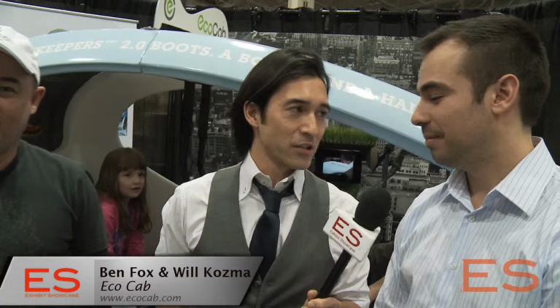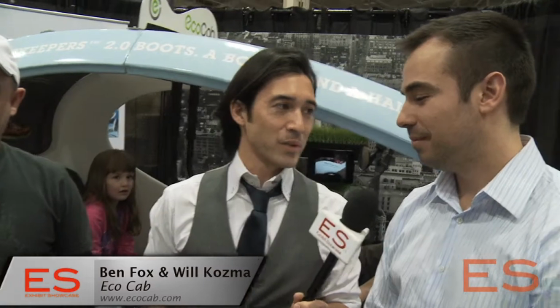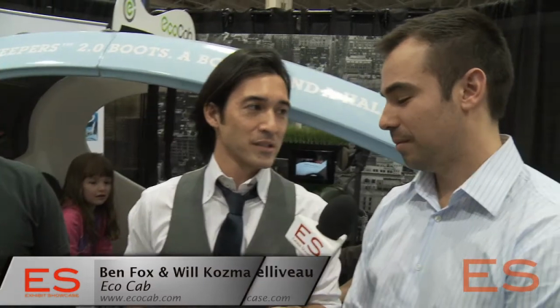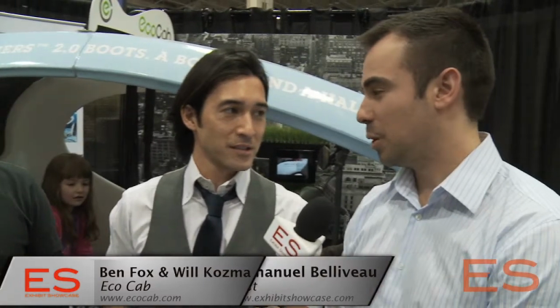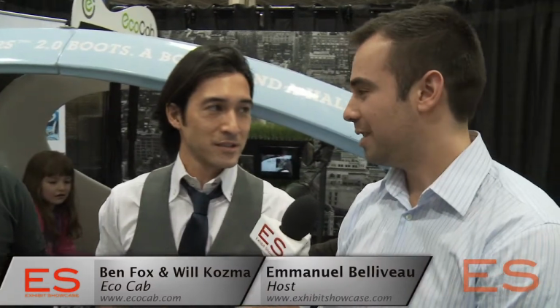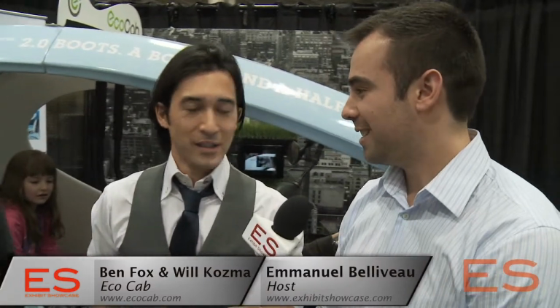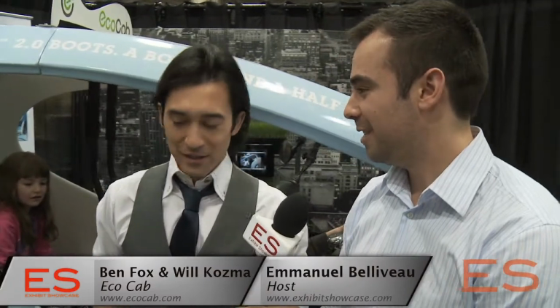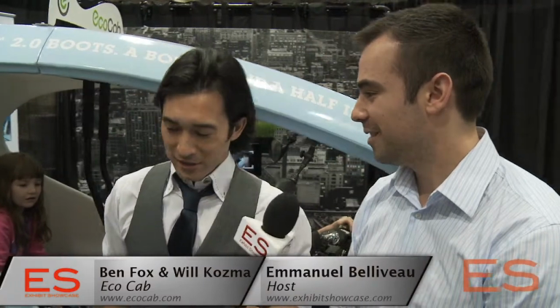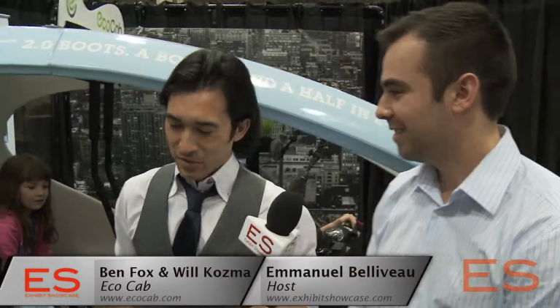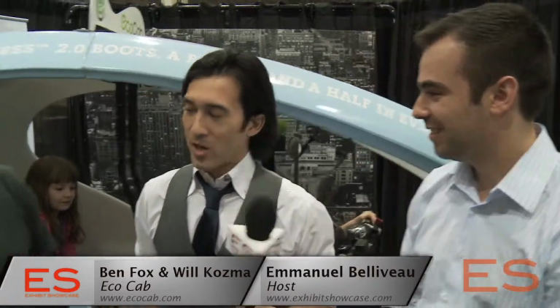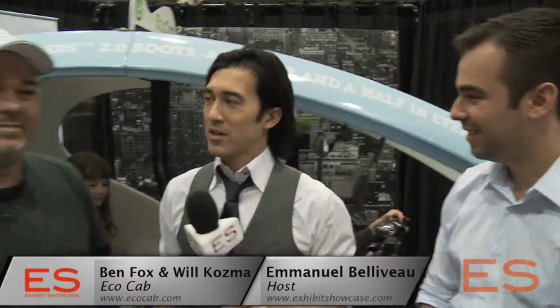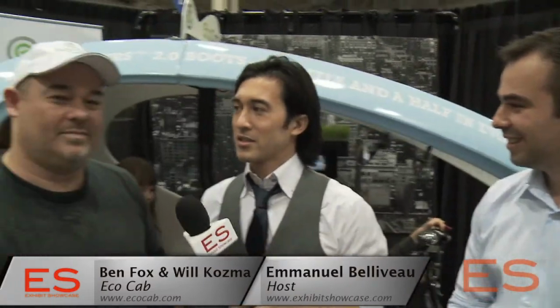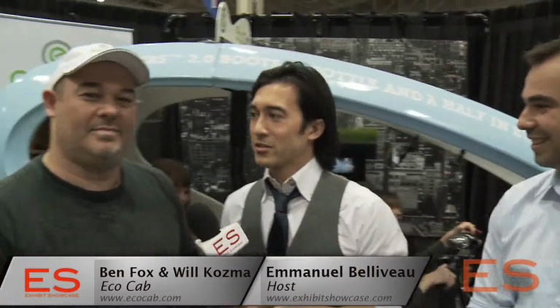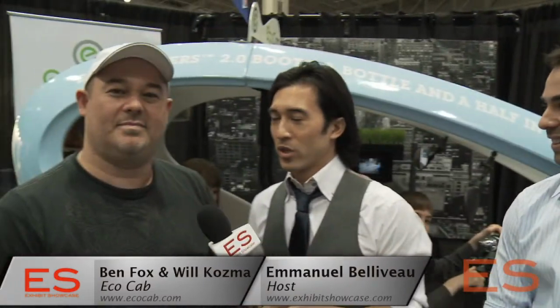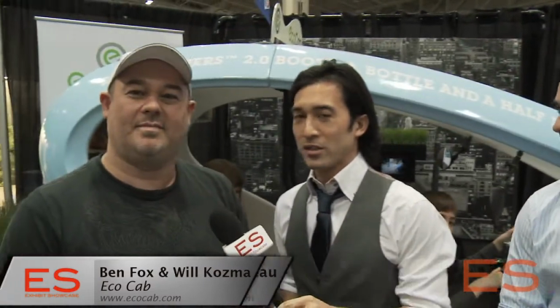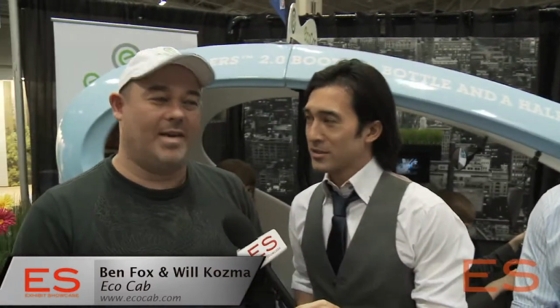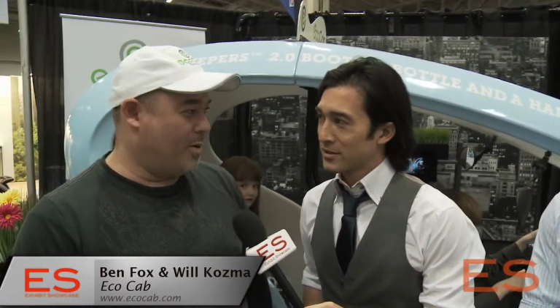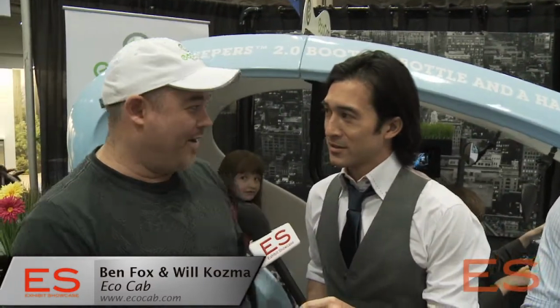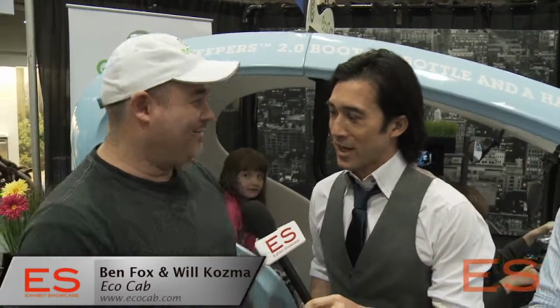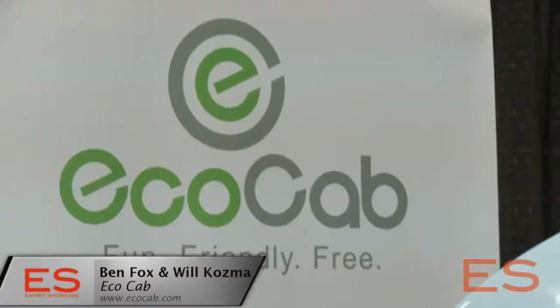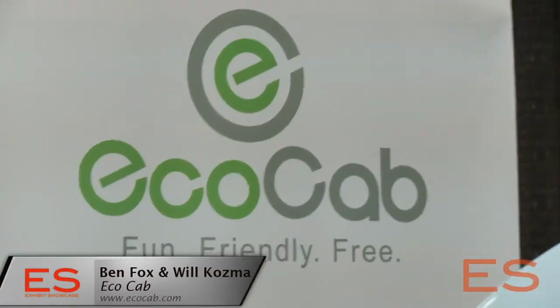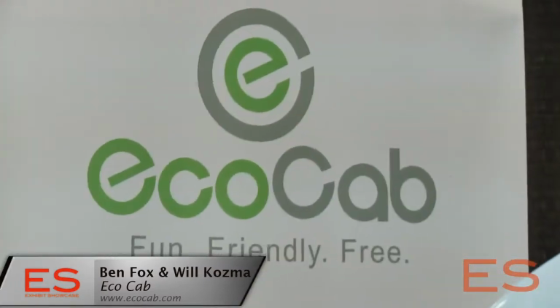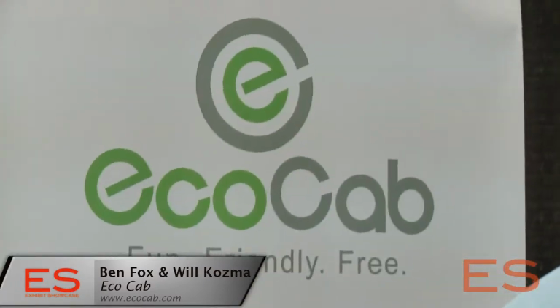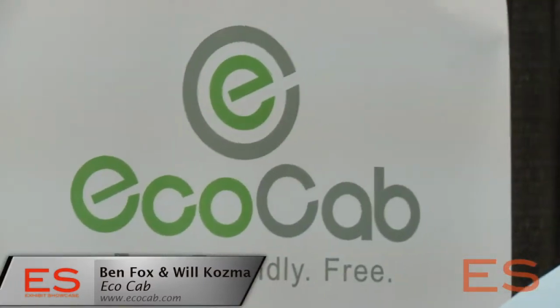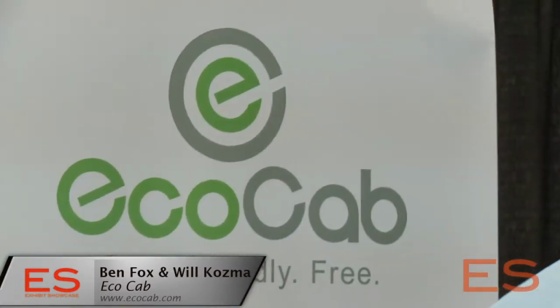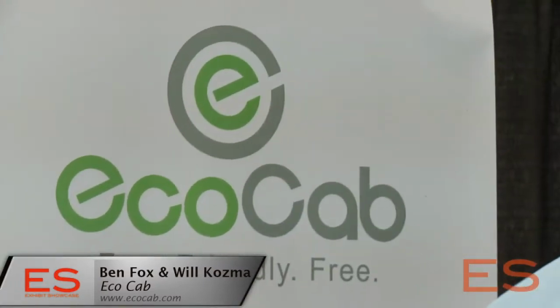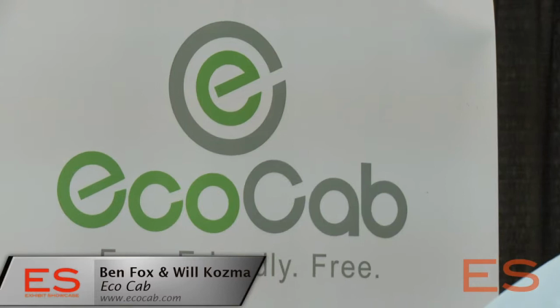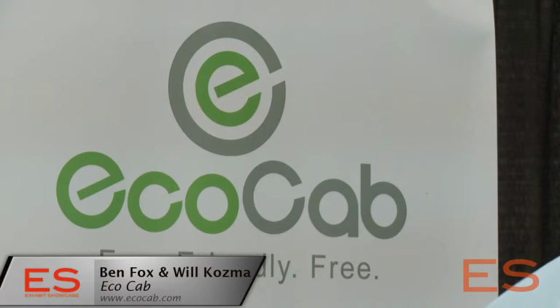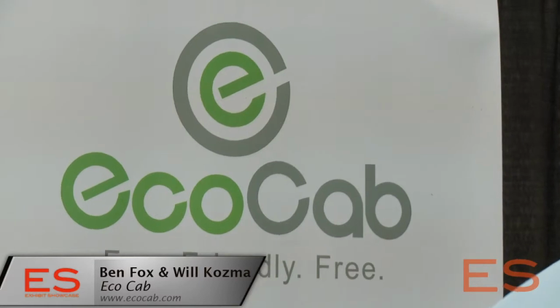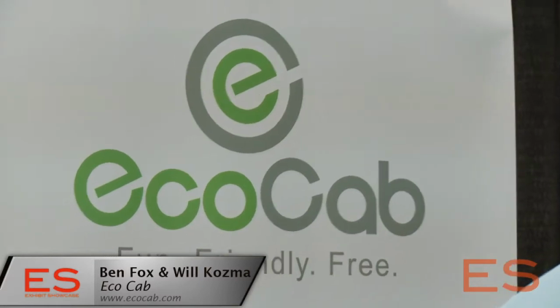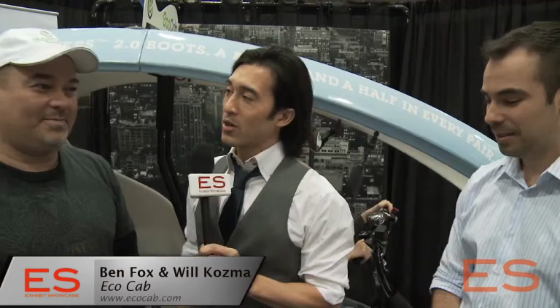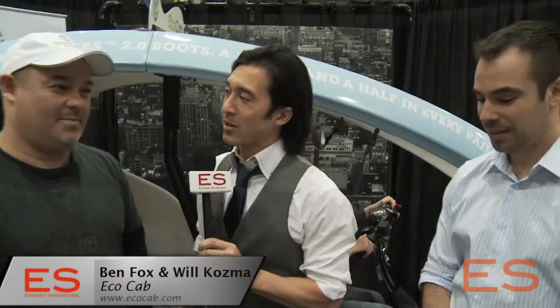How you doing, Ben? Good, thanks. And this is Will. Now, what is EcoCab?